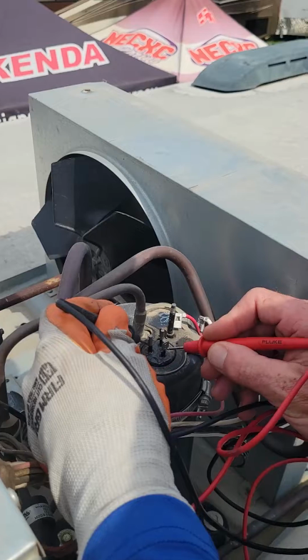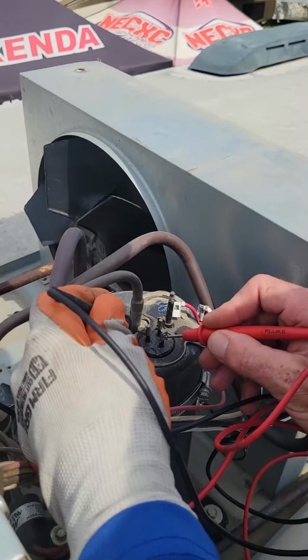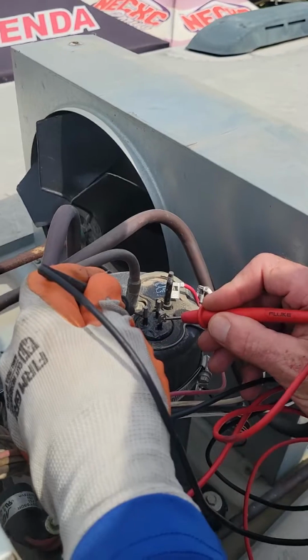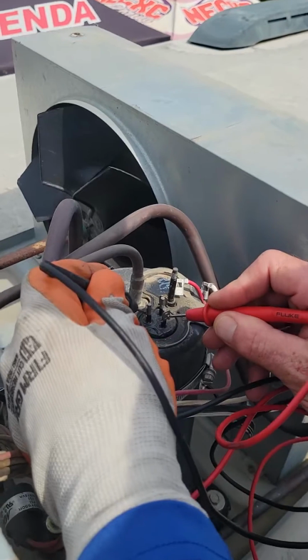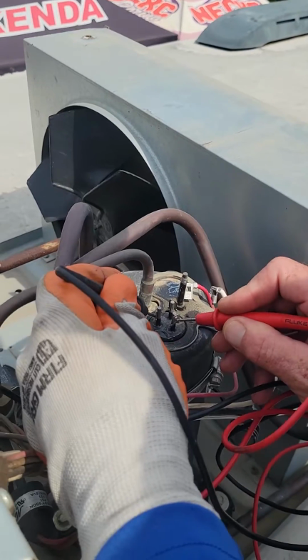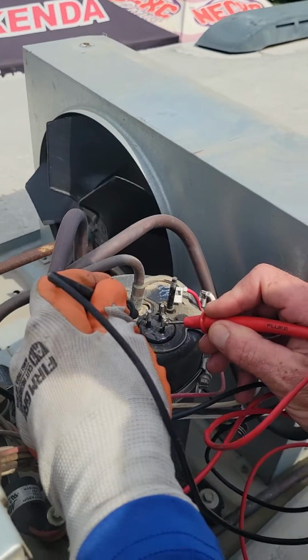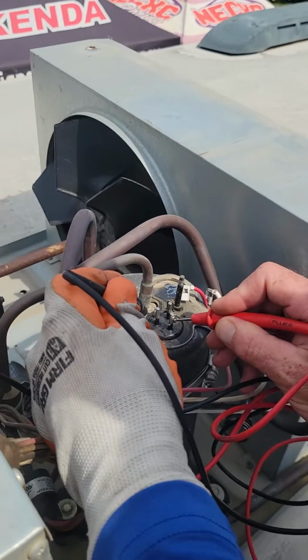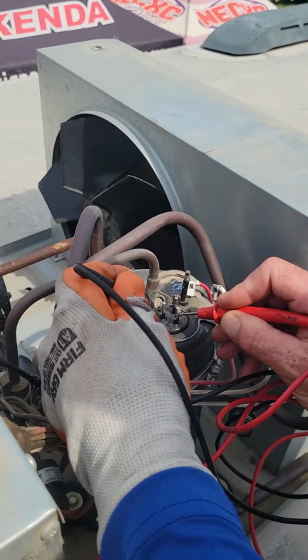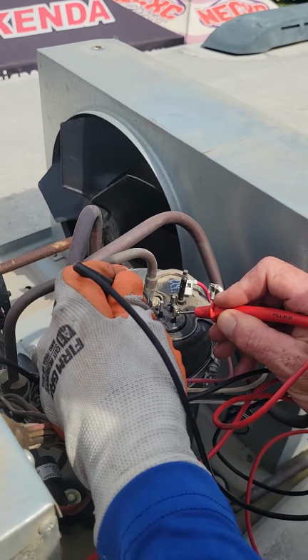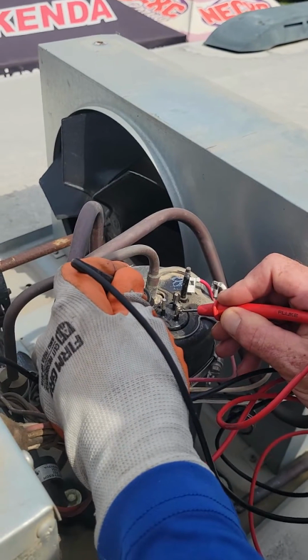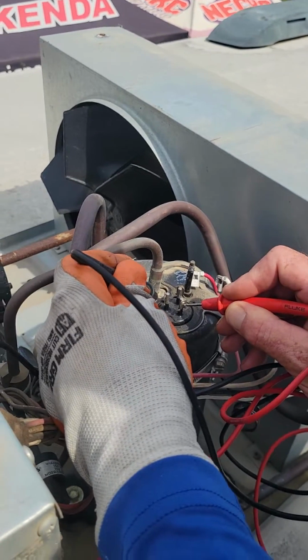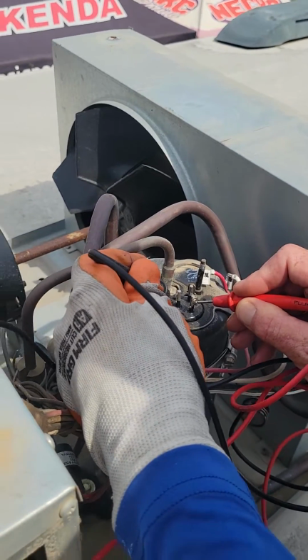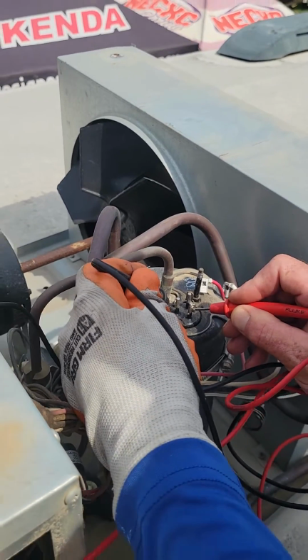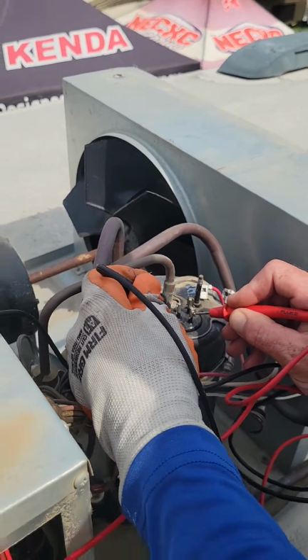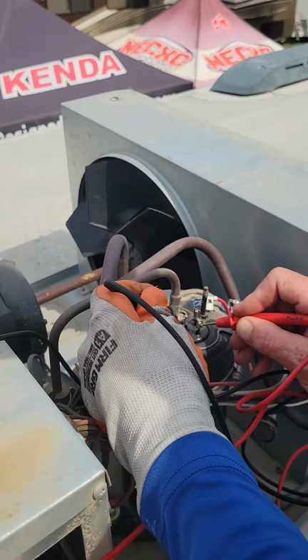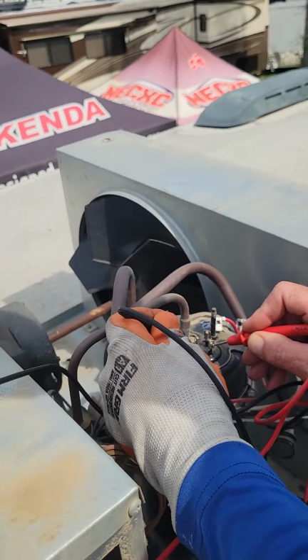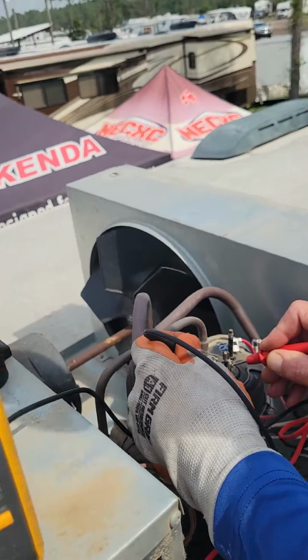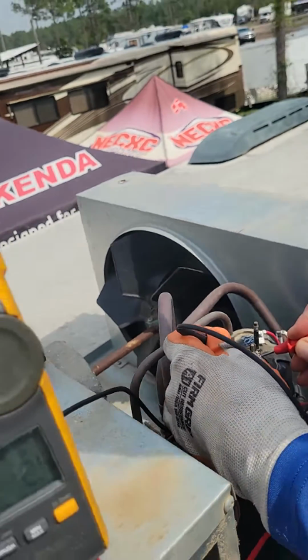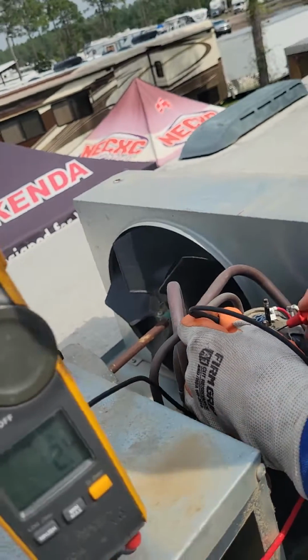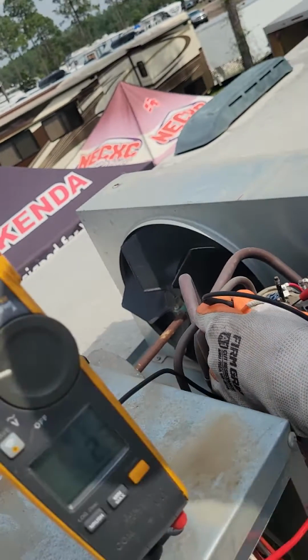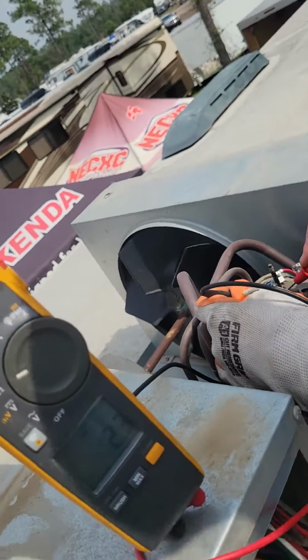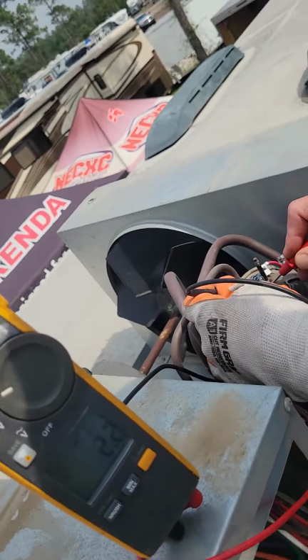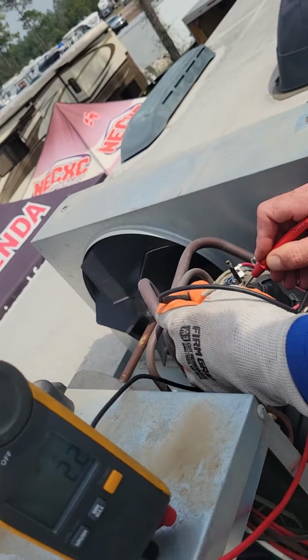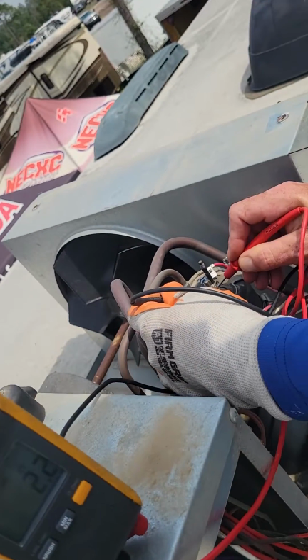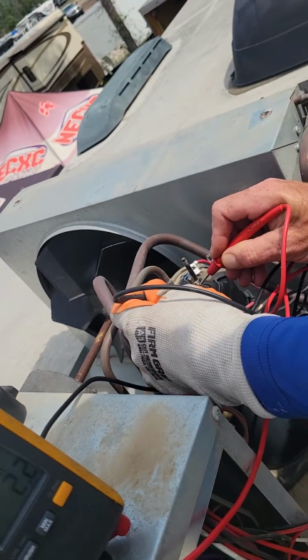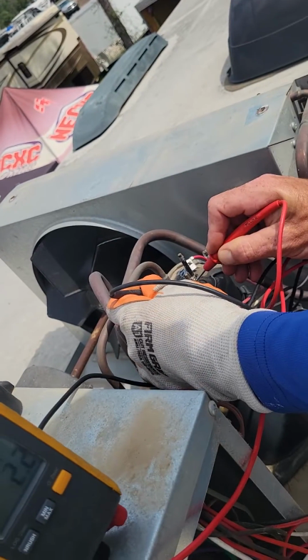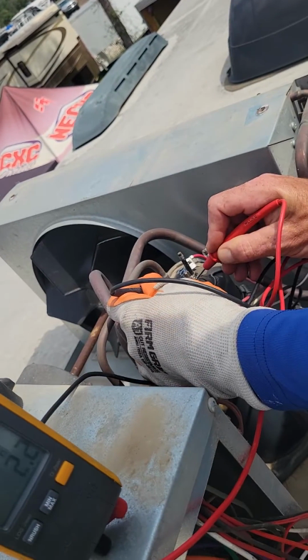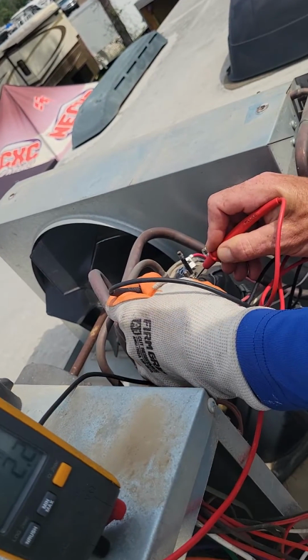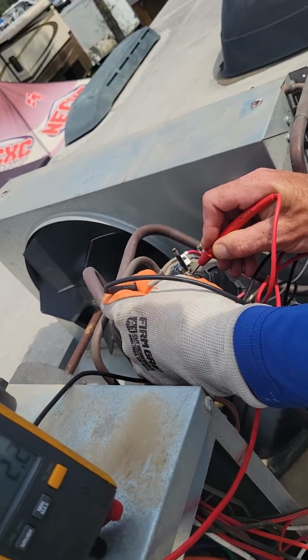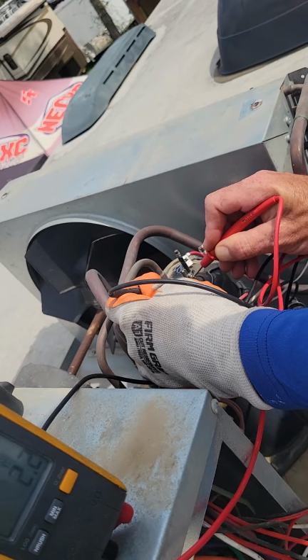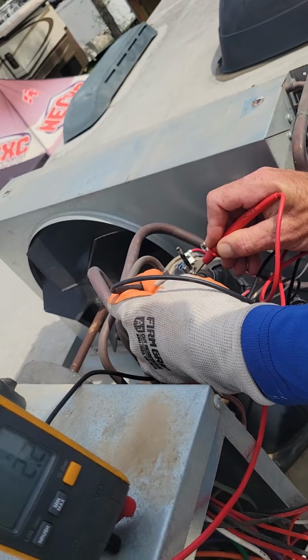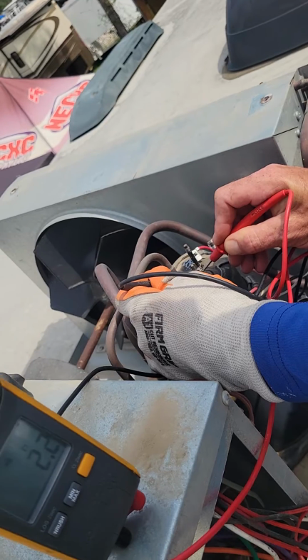It's not running and the amp draw was pathetic on it, so we're going to find out if this compressor is even good.